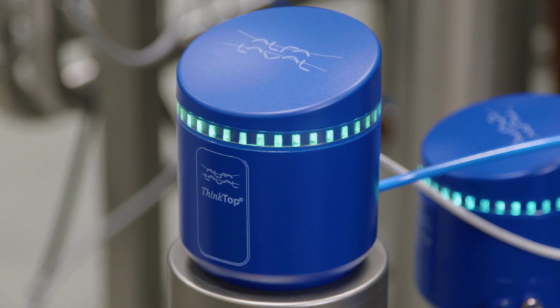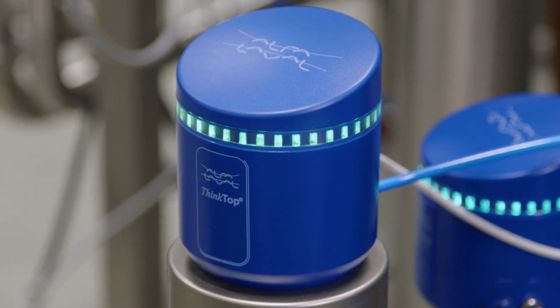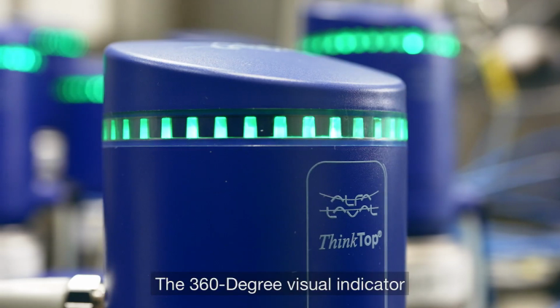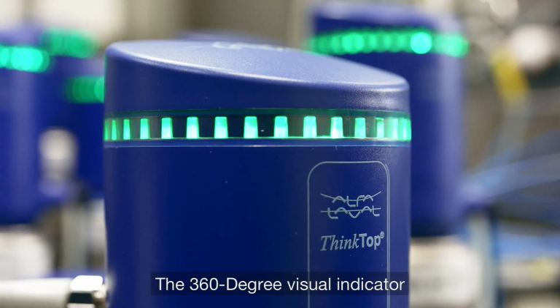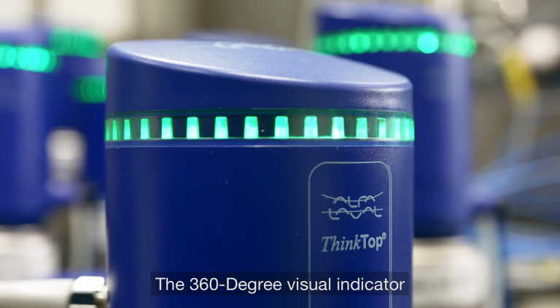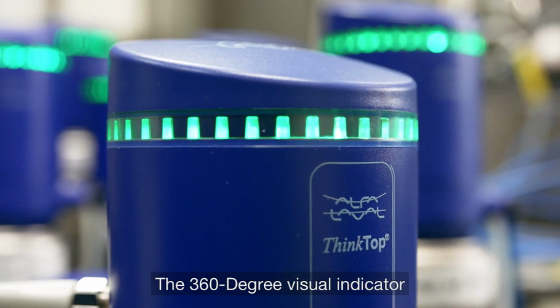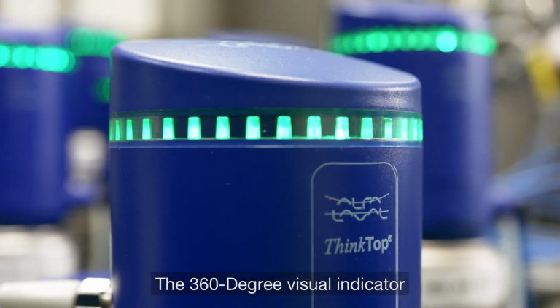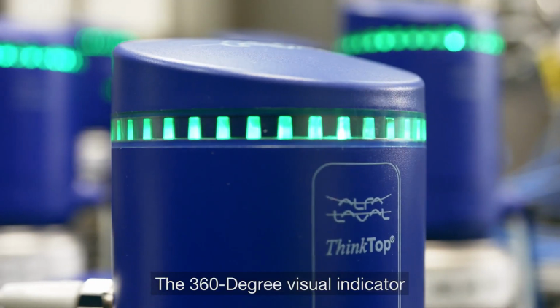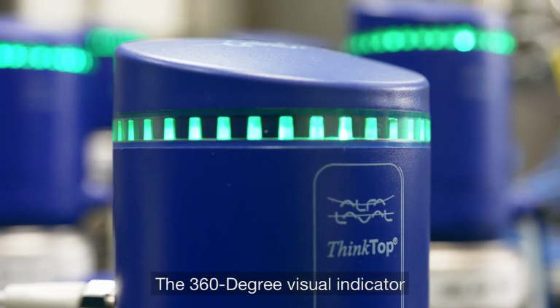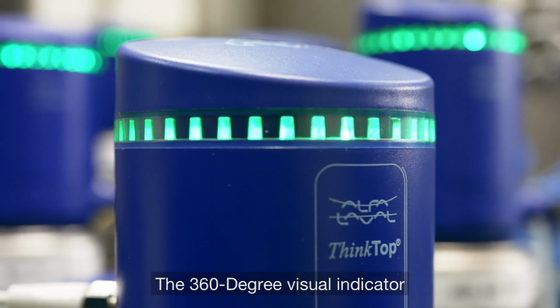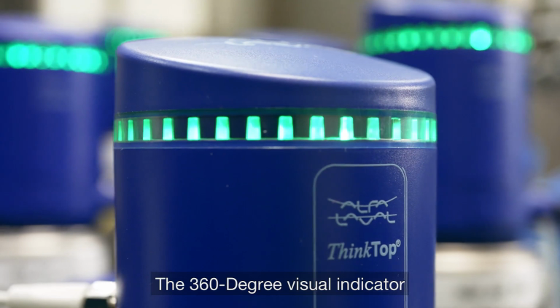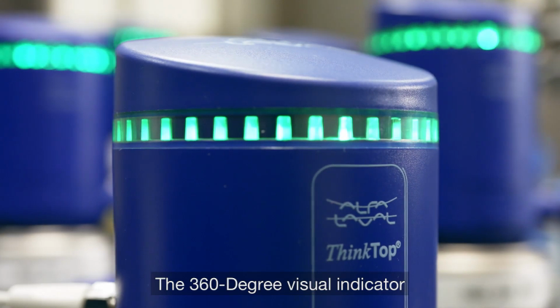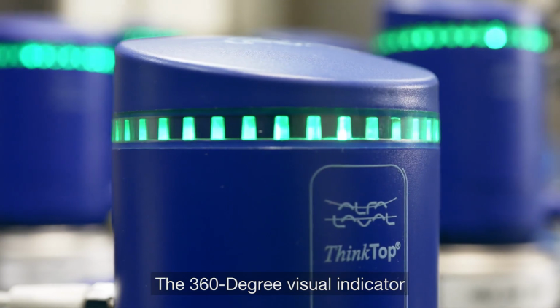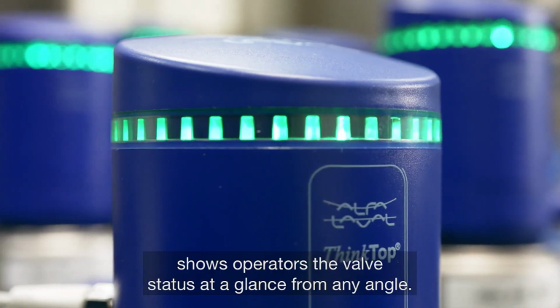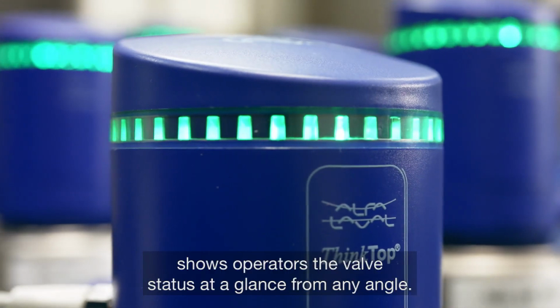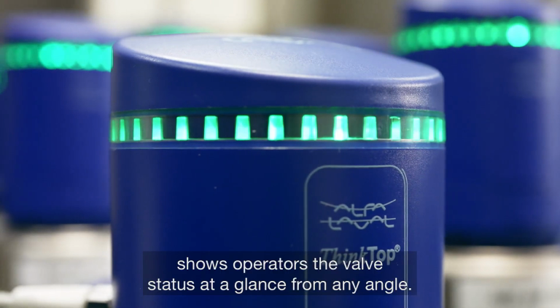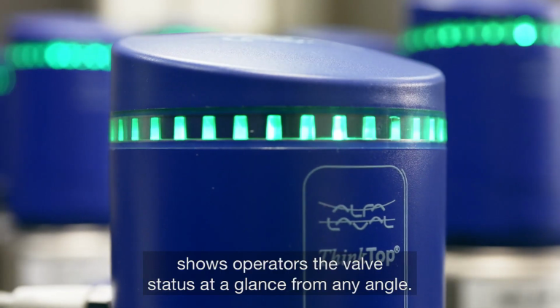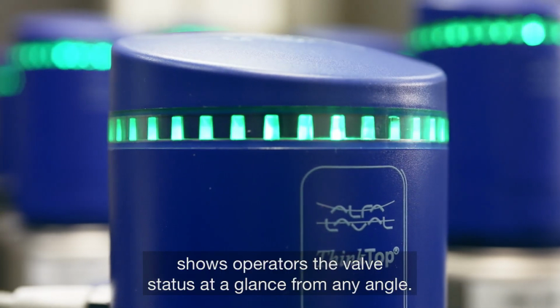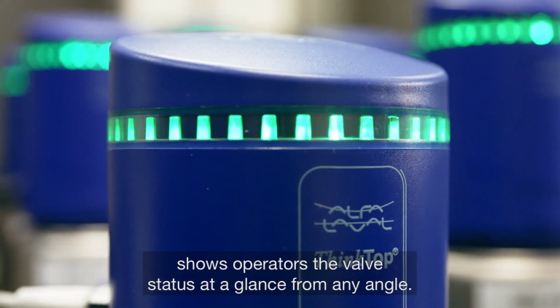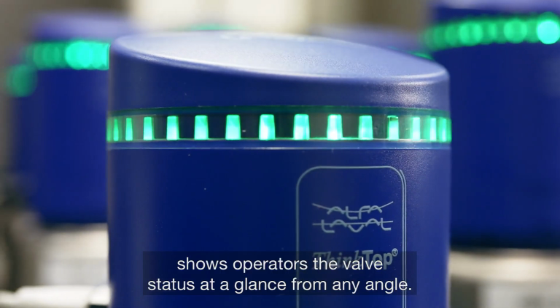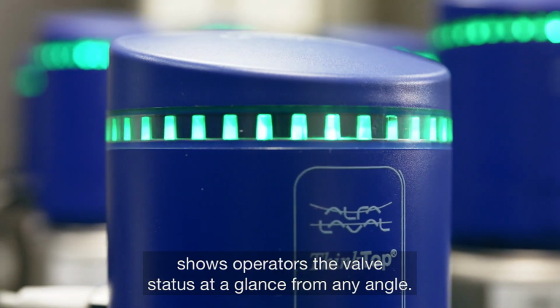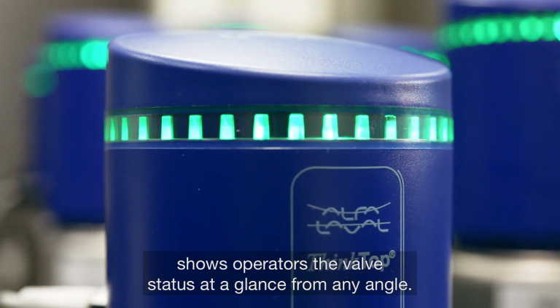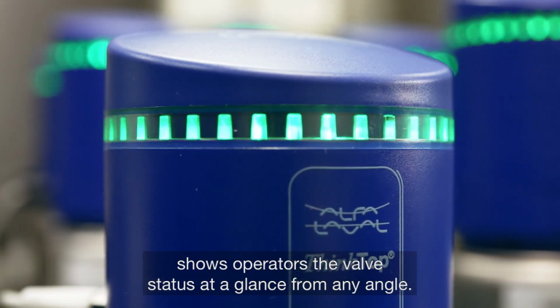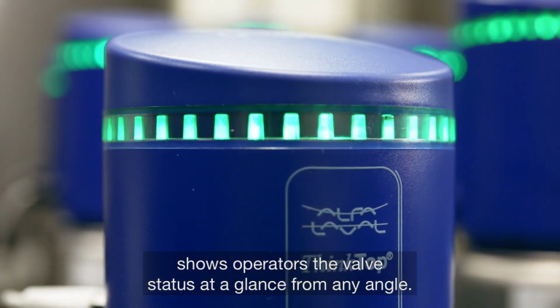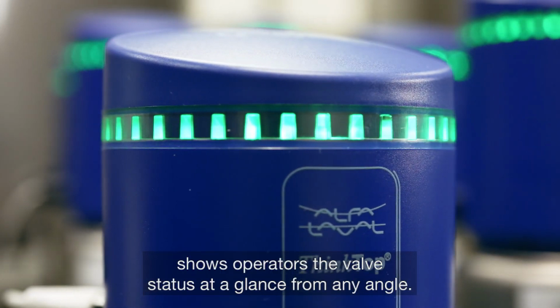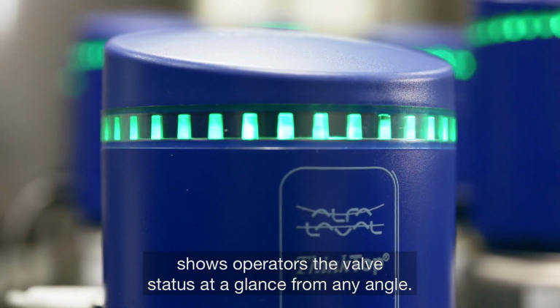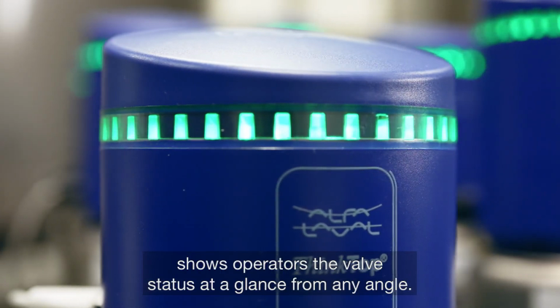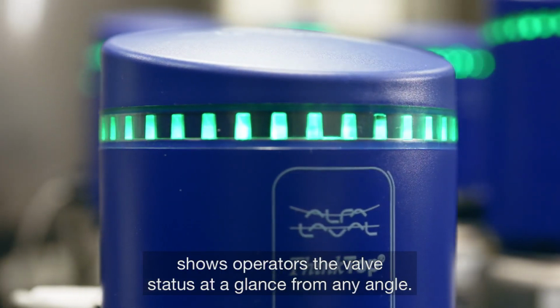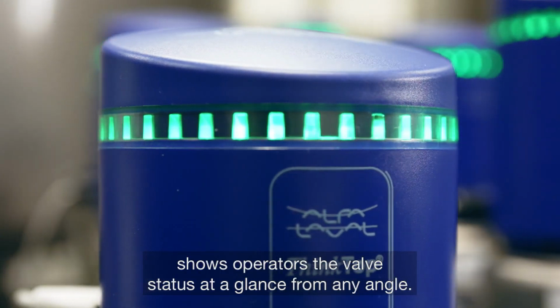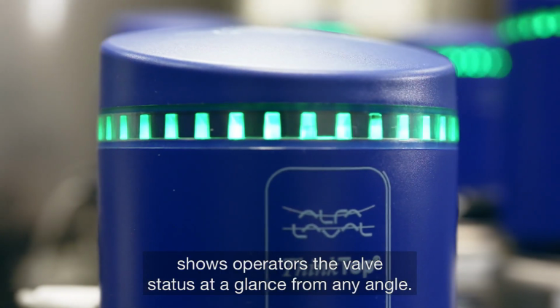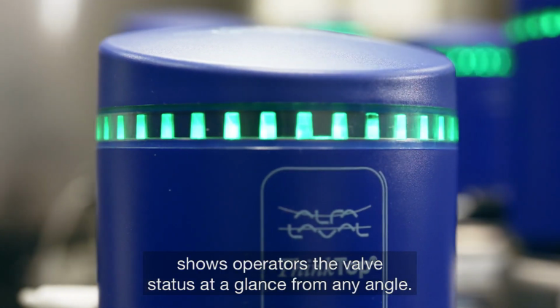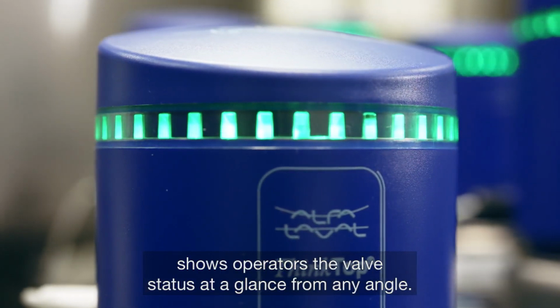The 360-degree visual indicator shows operators the valve status at a glance from any angle.